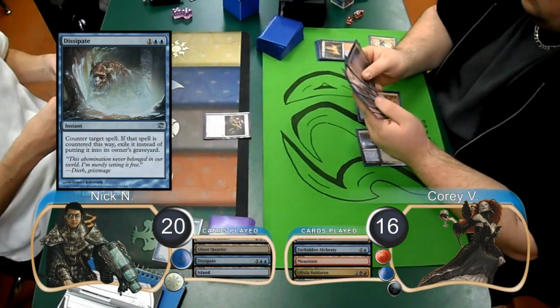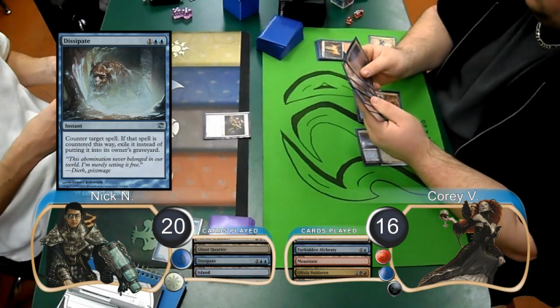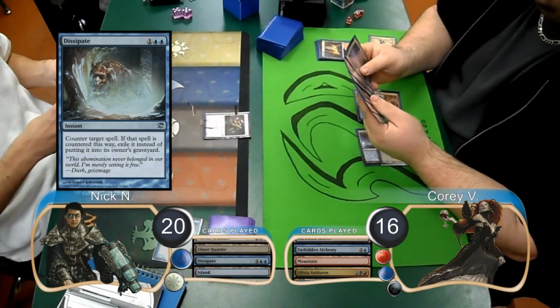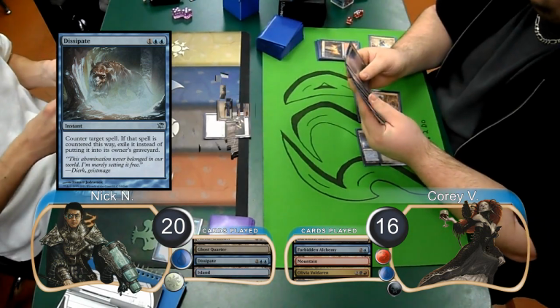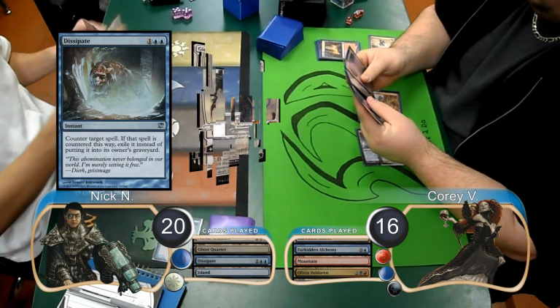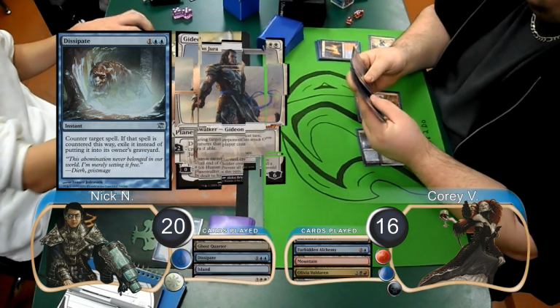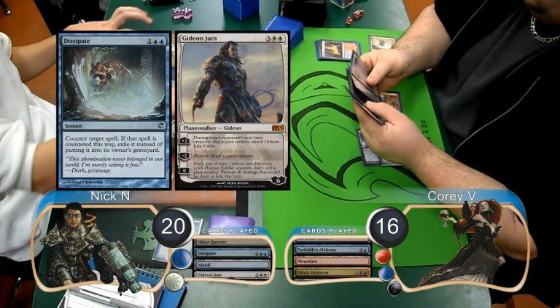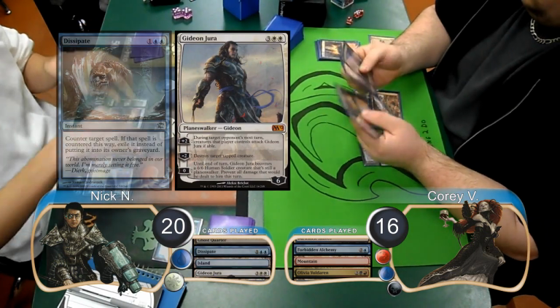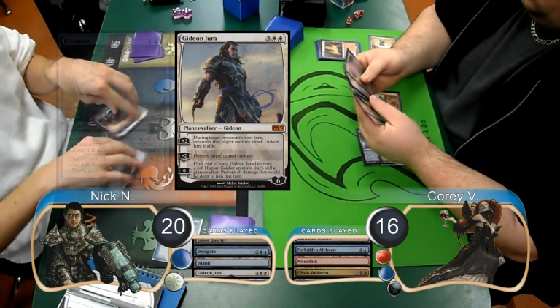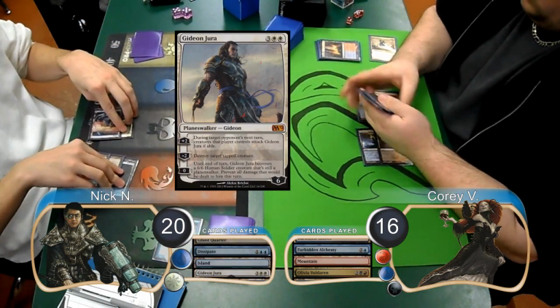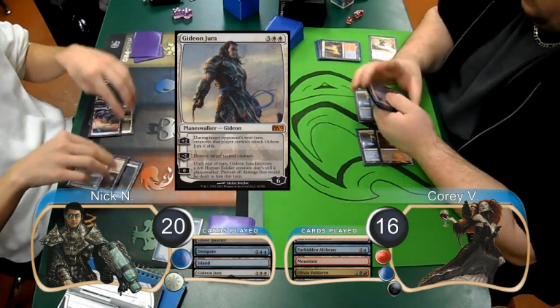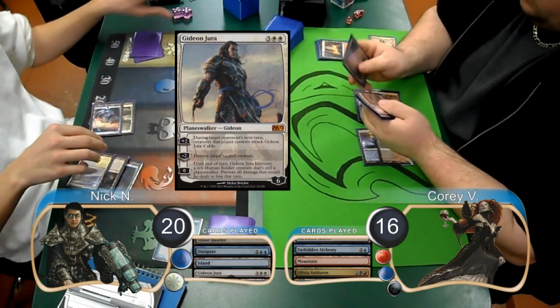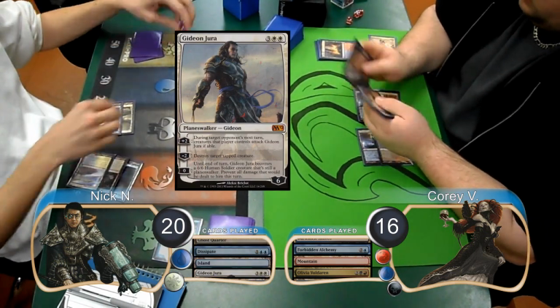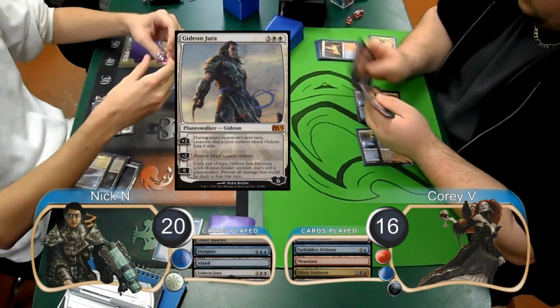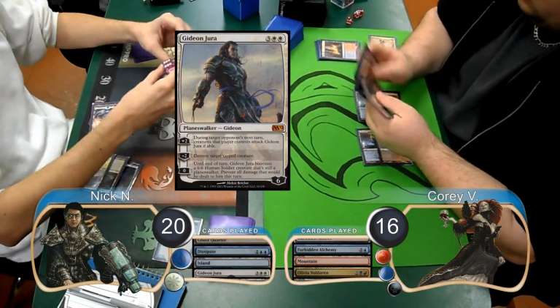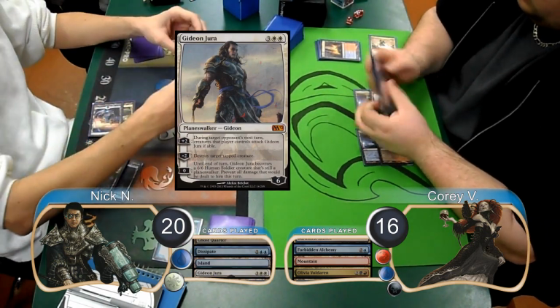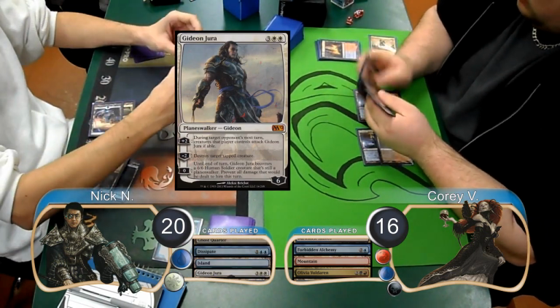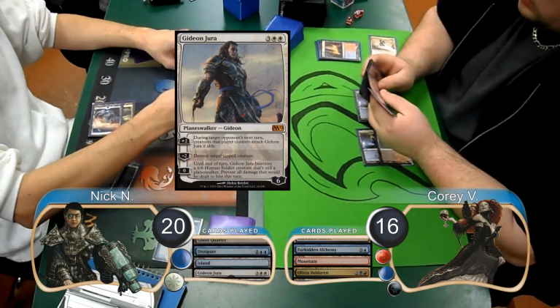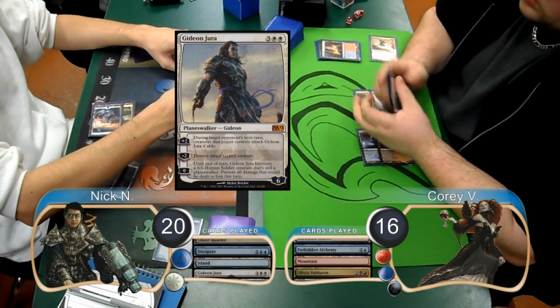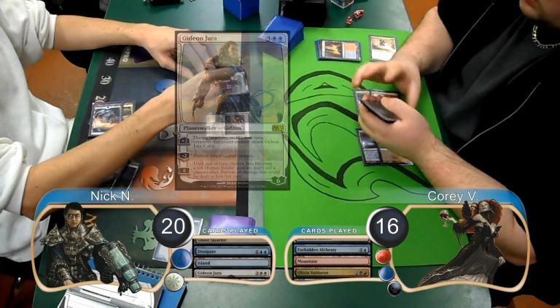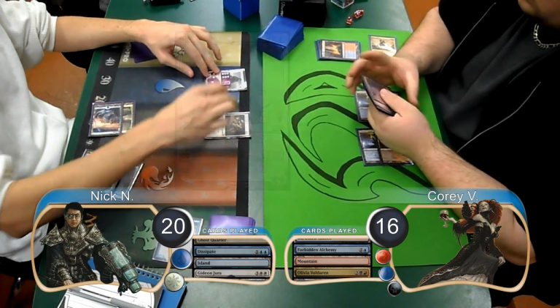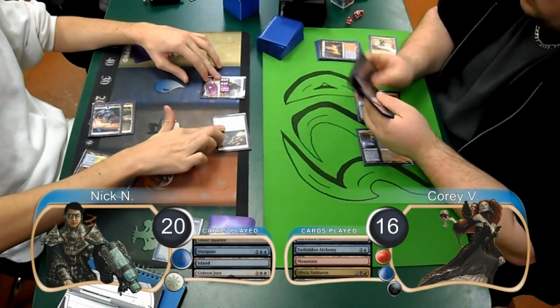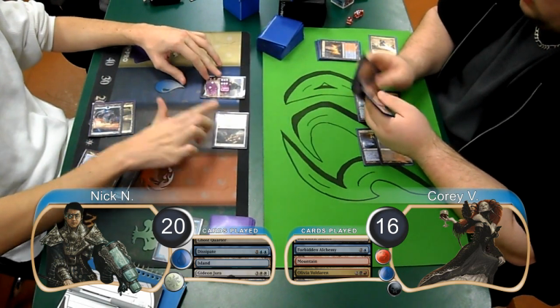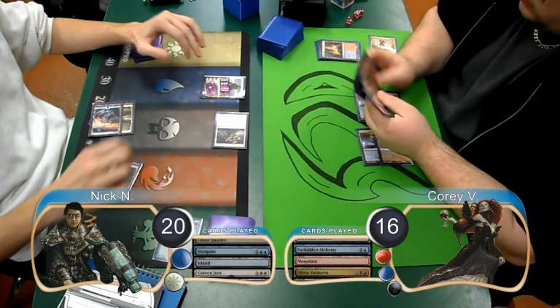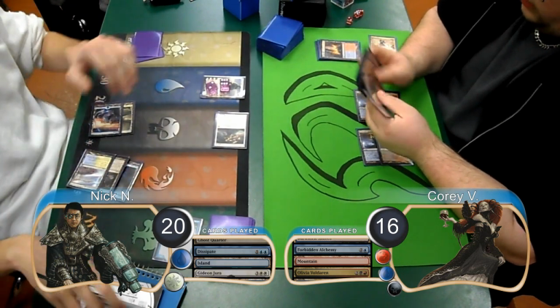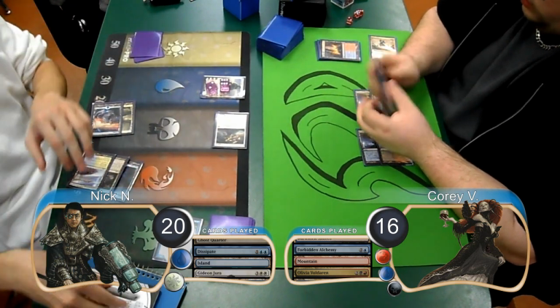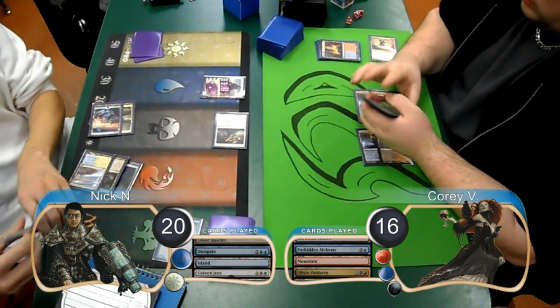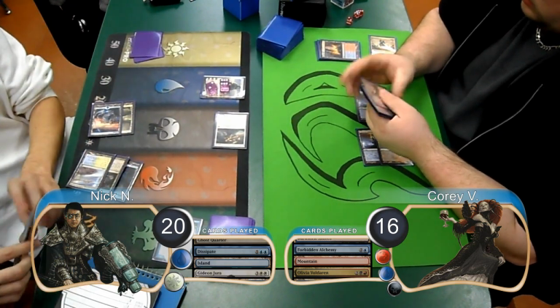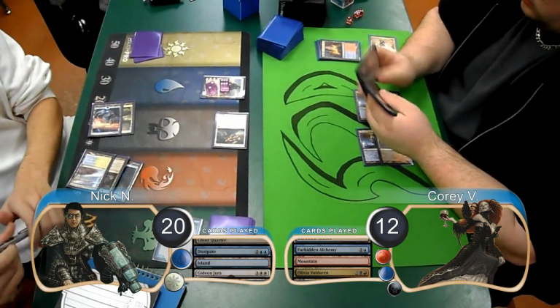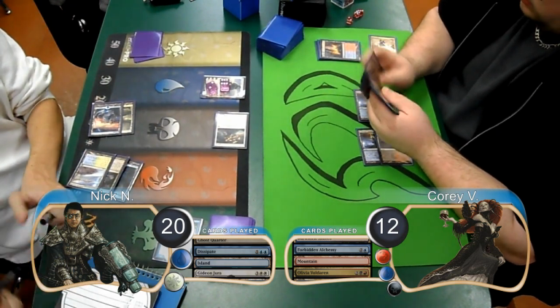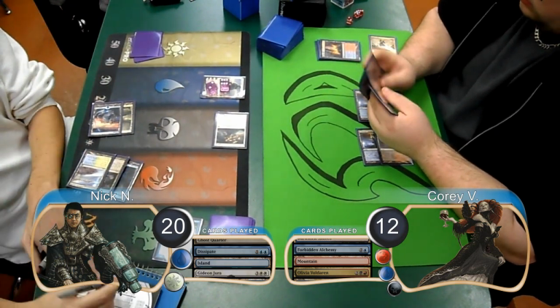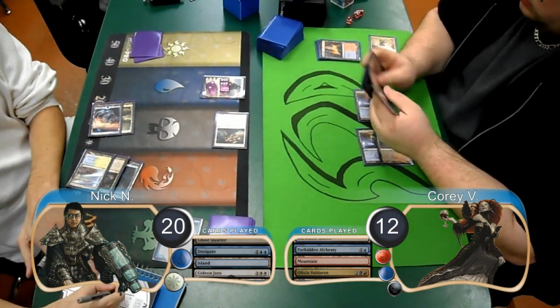Nick then resolved a Gideon Jura on his turn and brought him up to 8 loyalty. He then attacked with his Crusader again for 4 more damage, taking Corey down to 12.